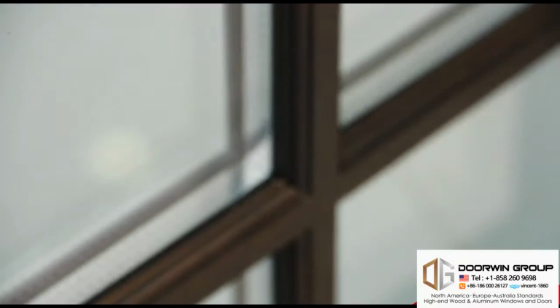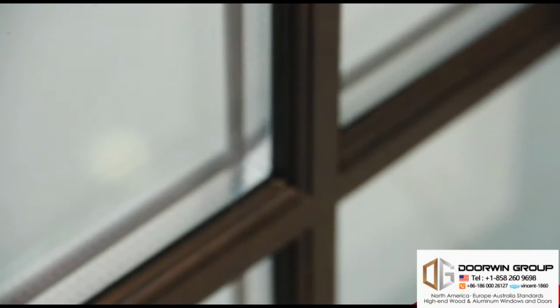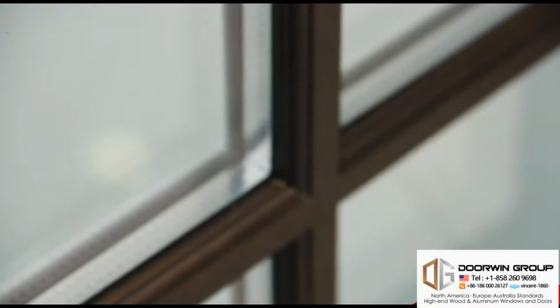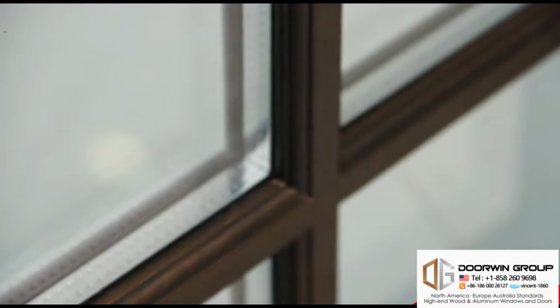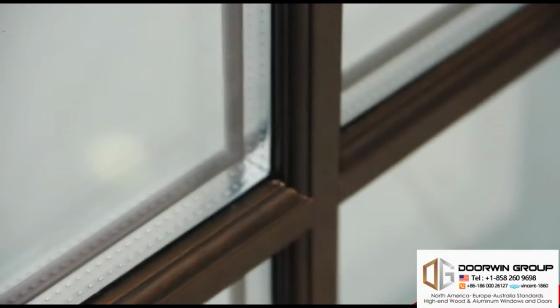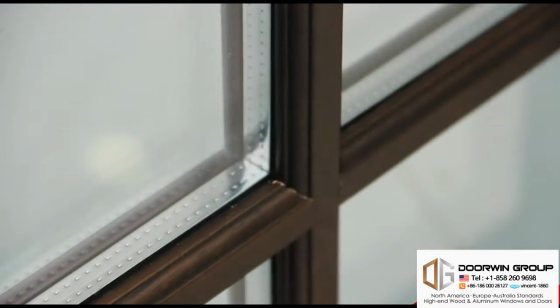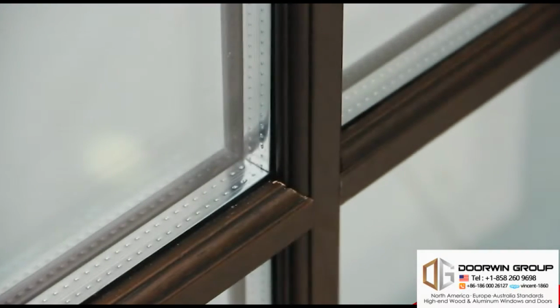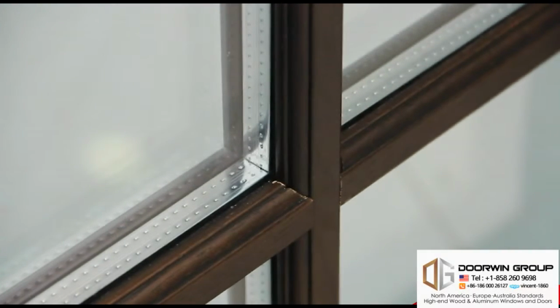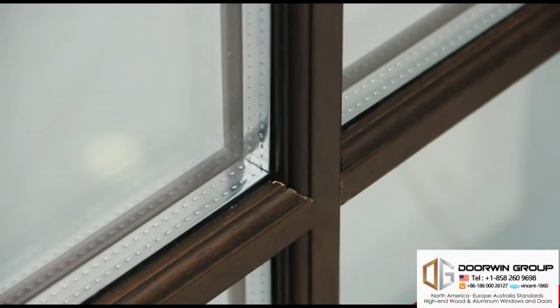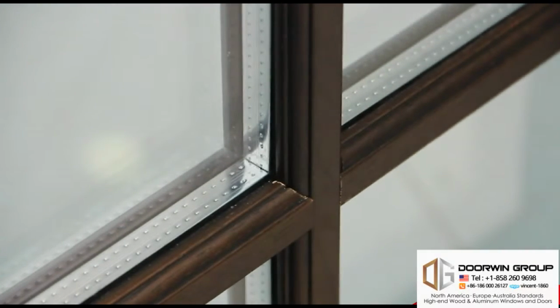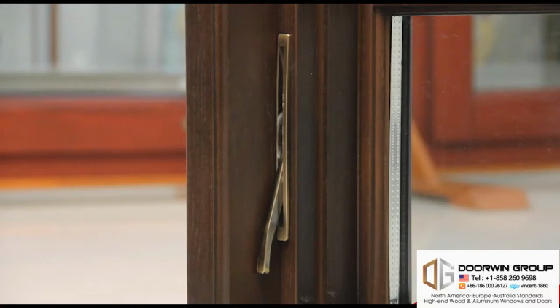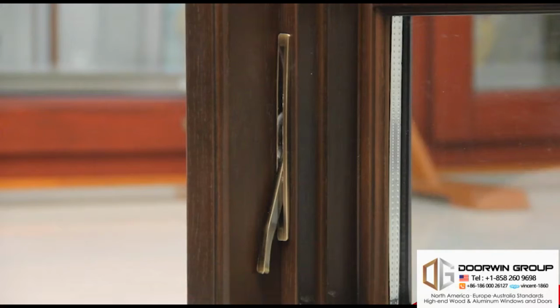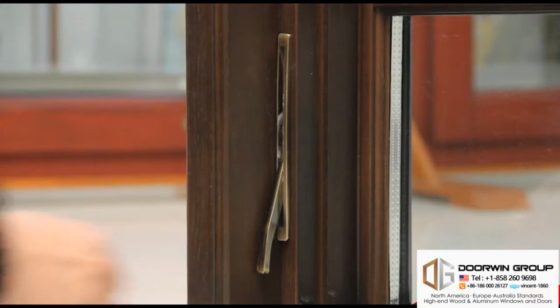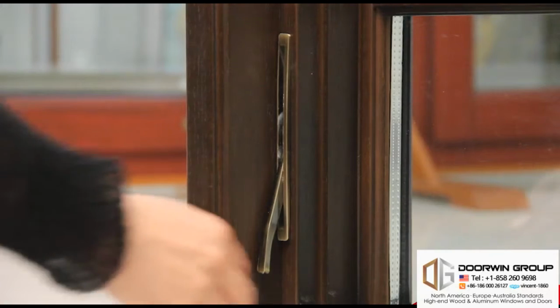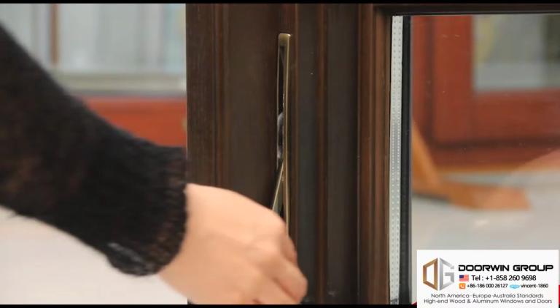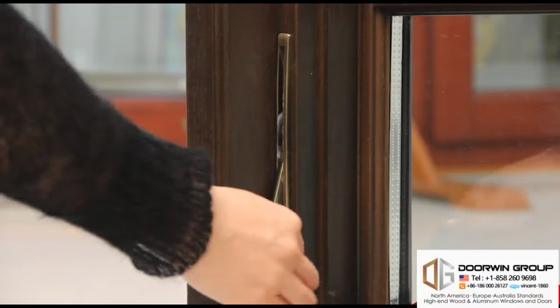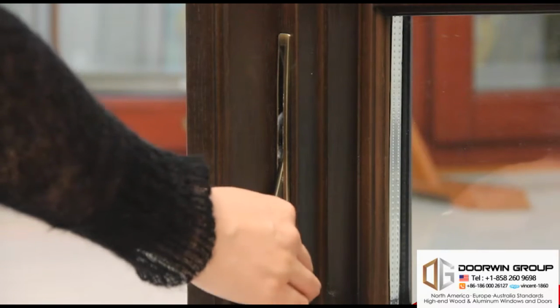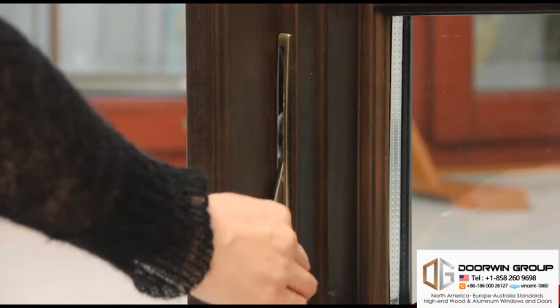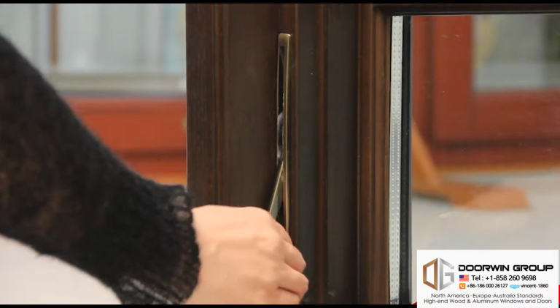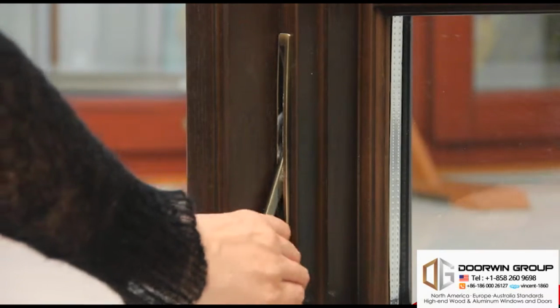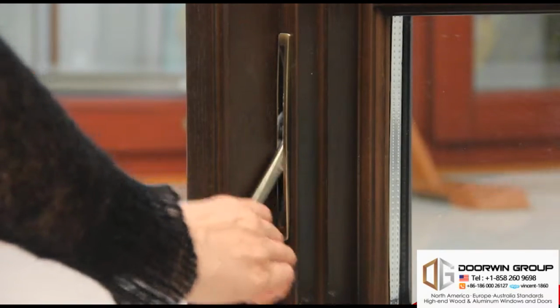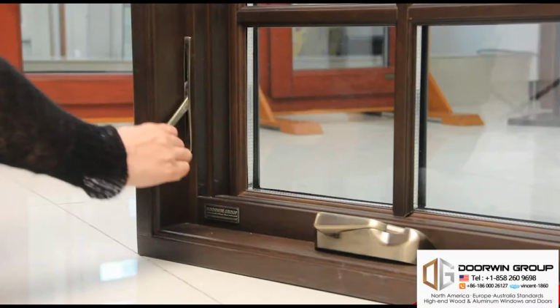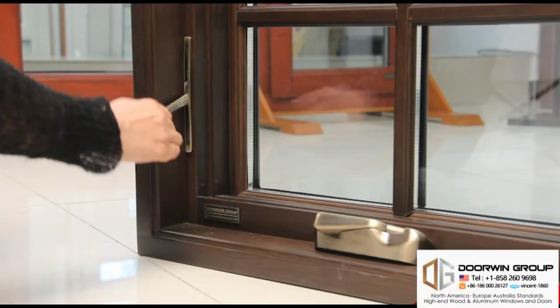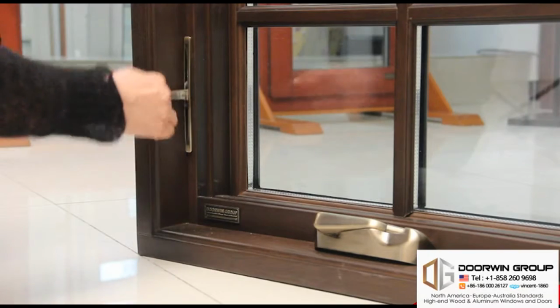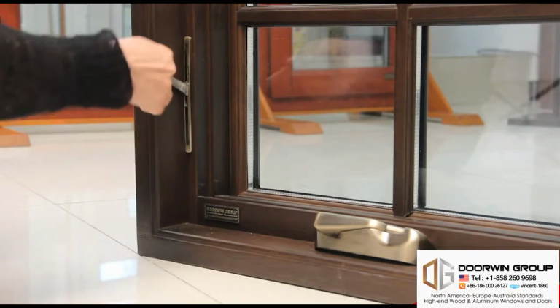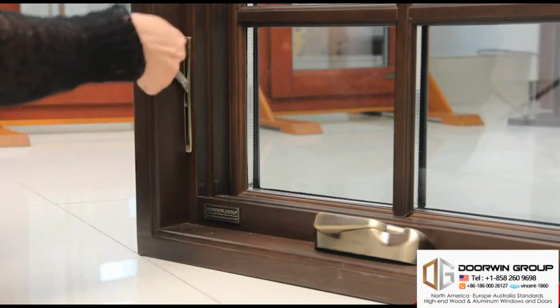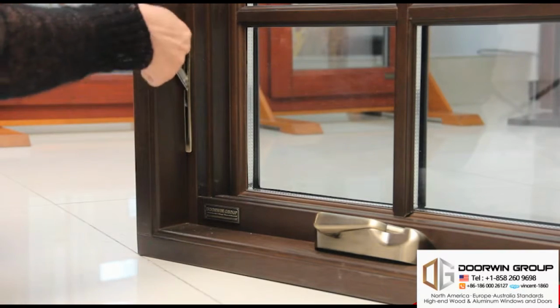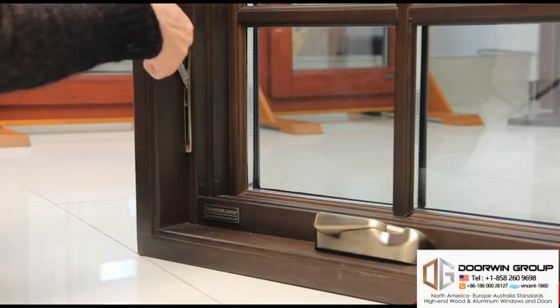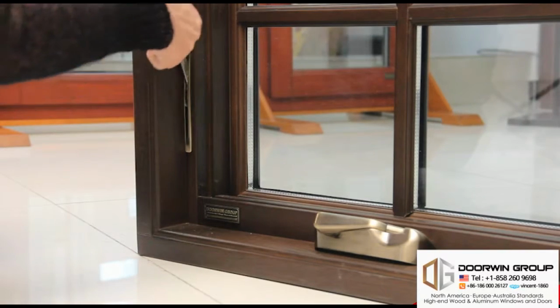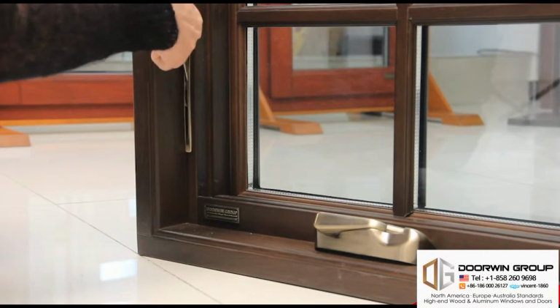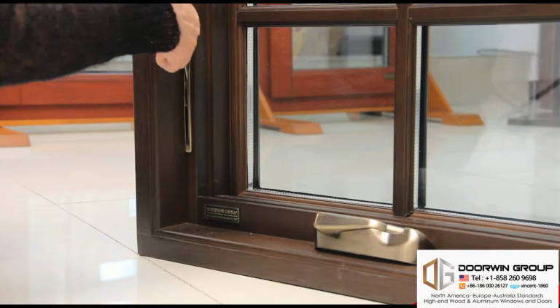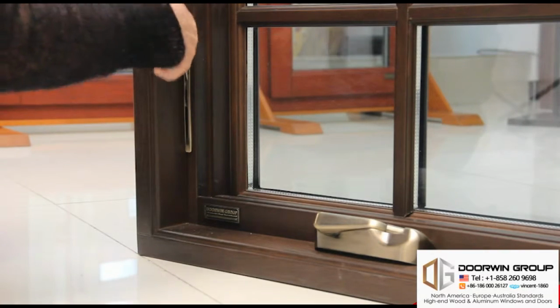There are several glass options available, including divided light patterns.